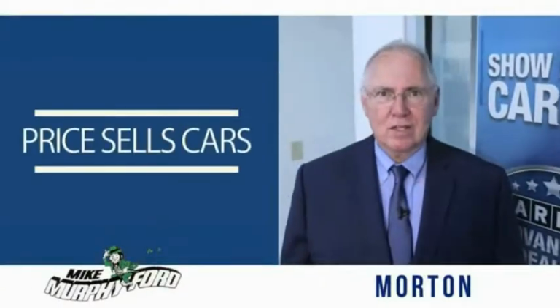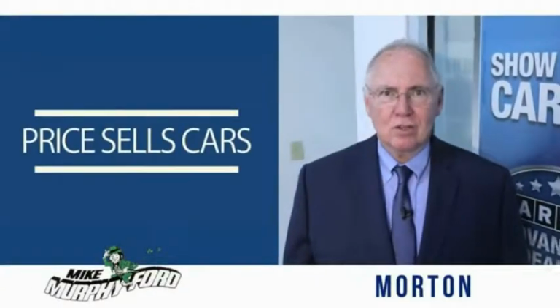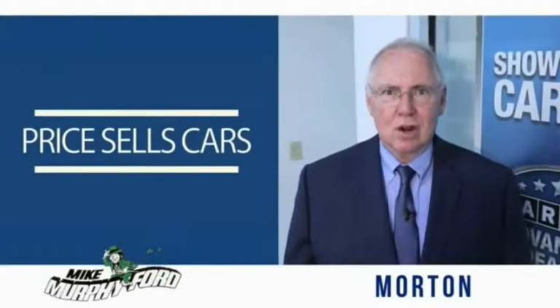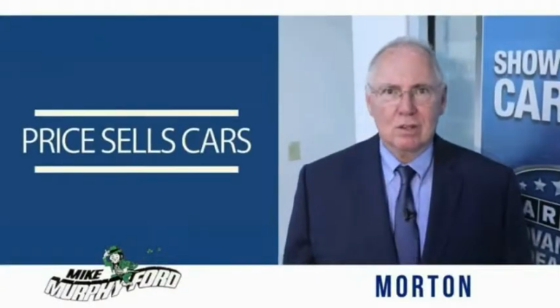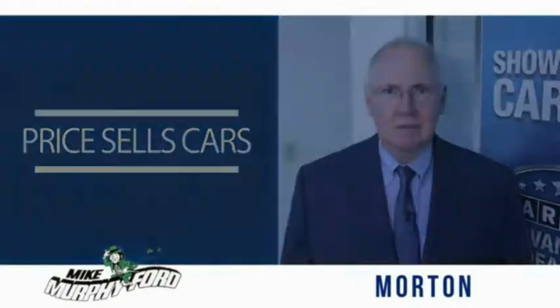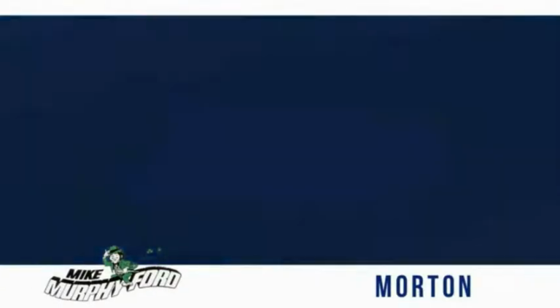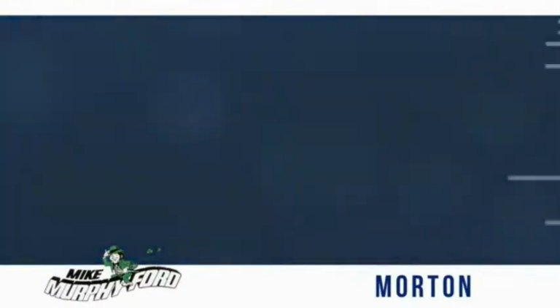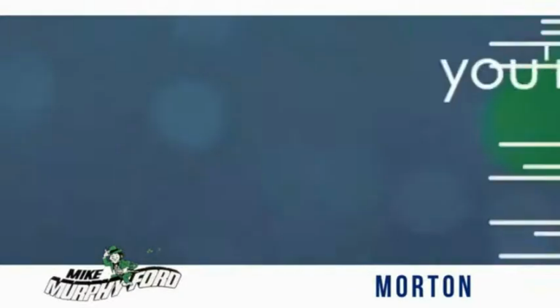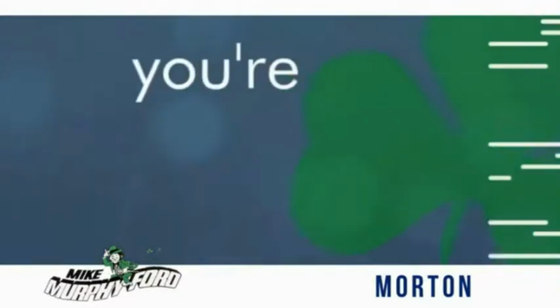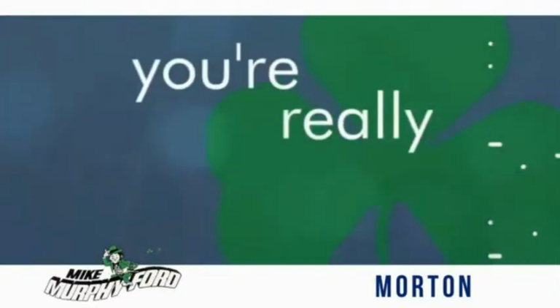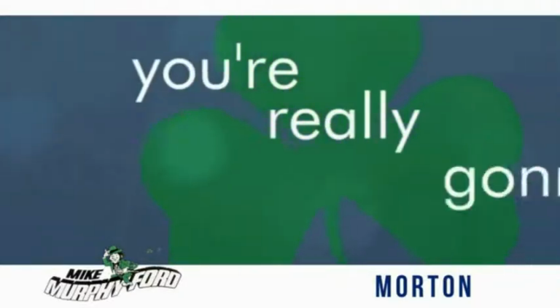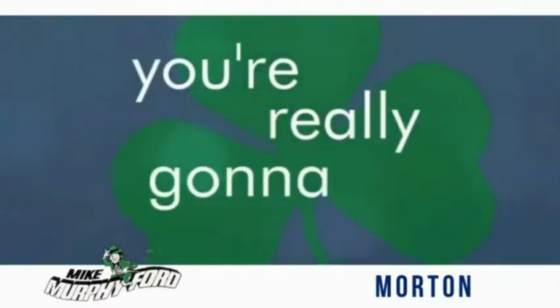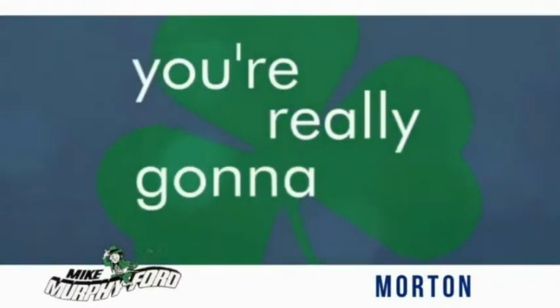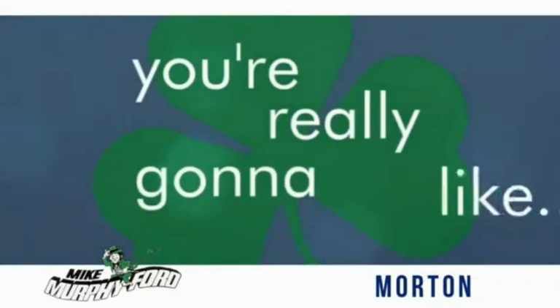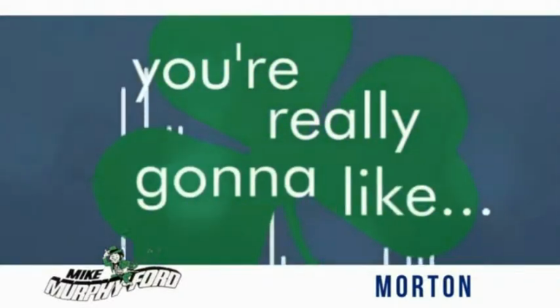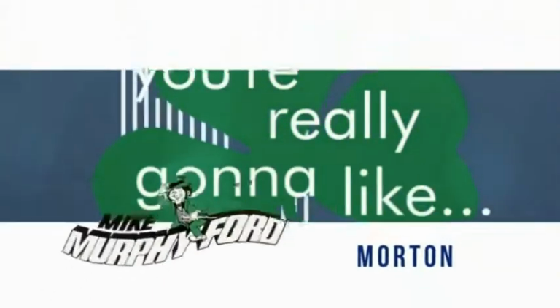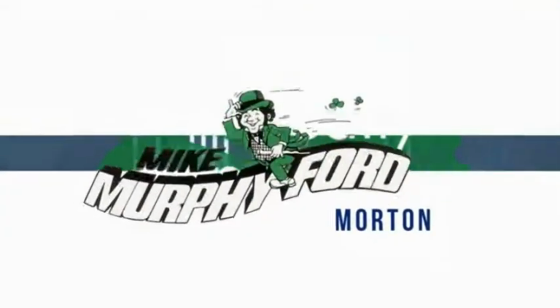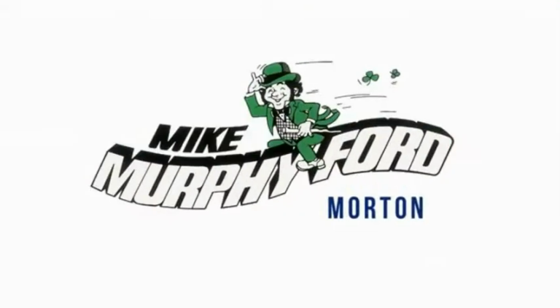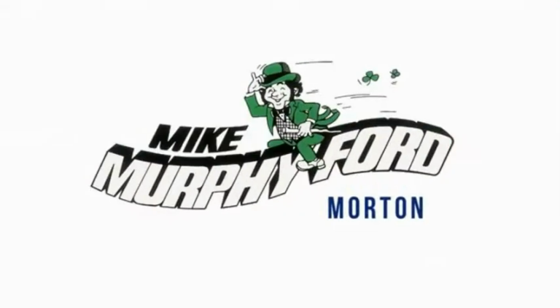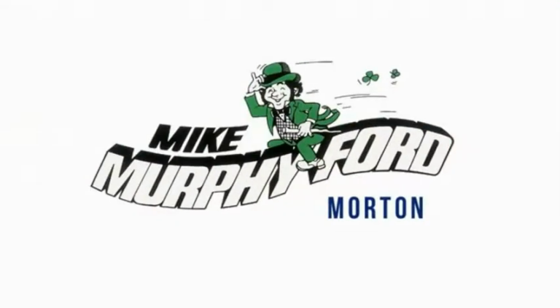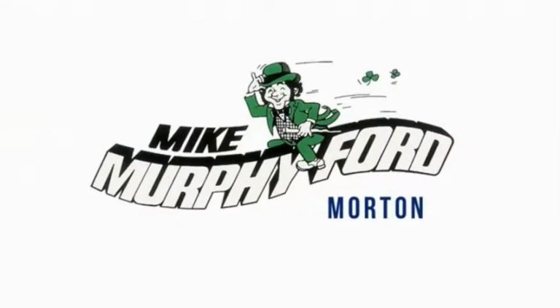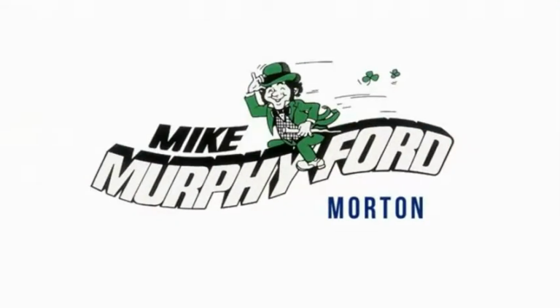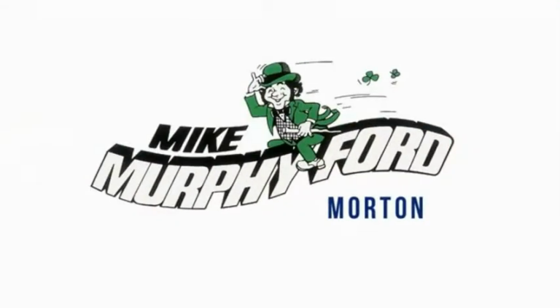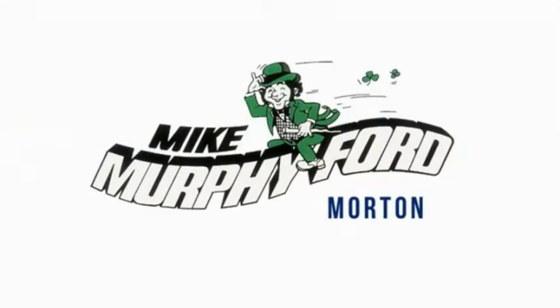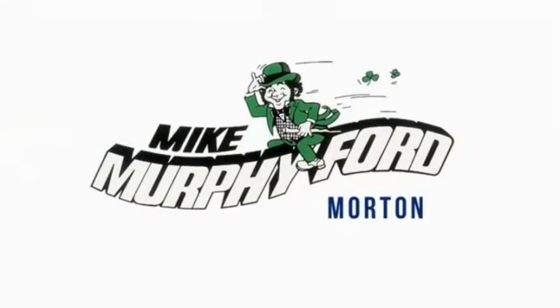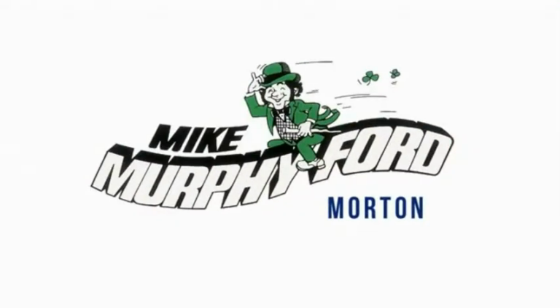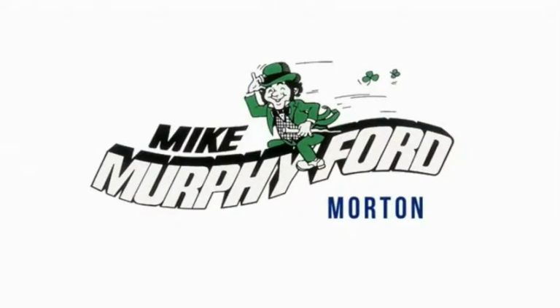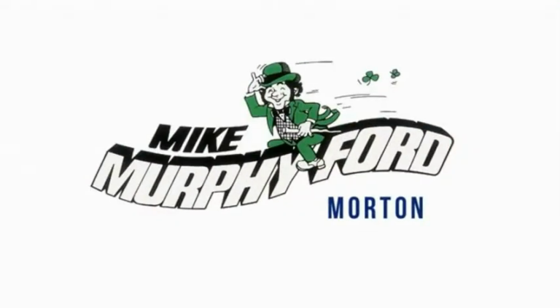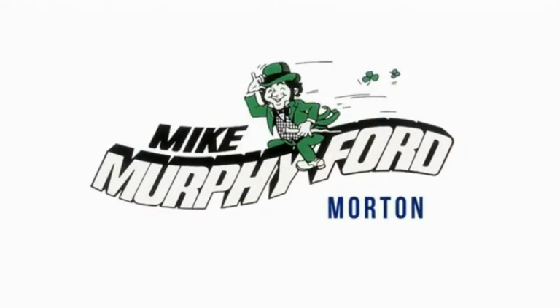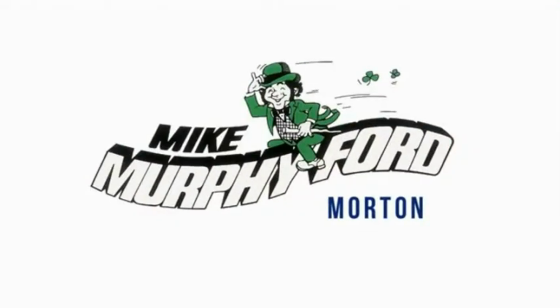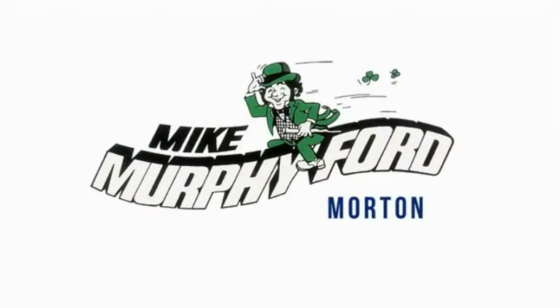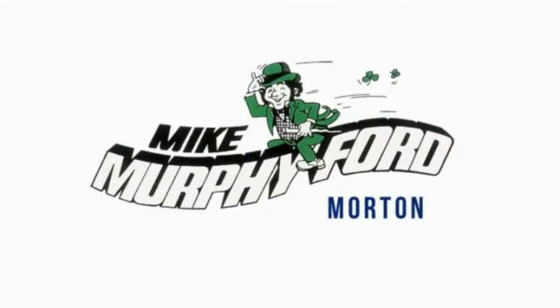We get it. Price sells cars. We're really gonna like buying from Mike Murphy Ford.